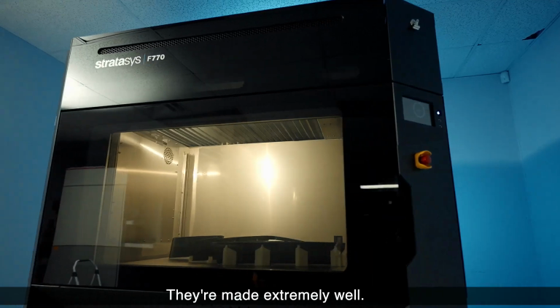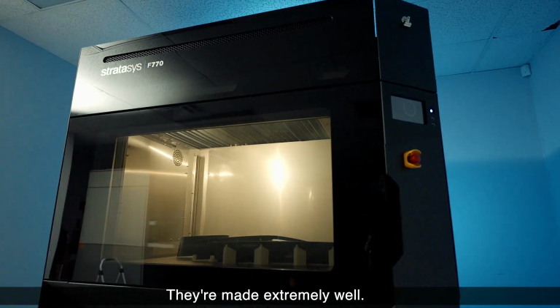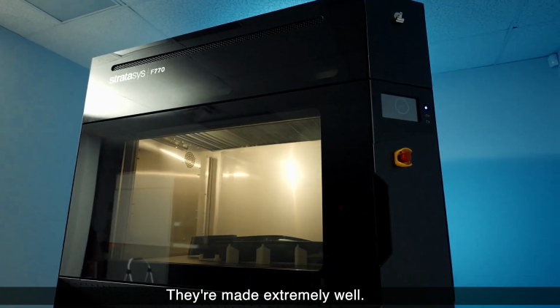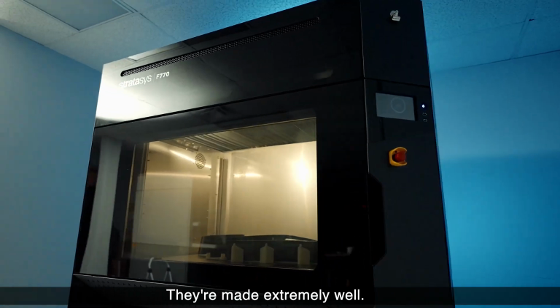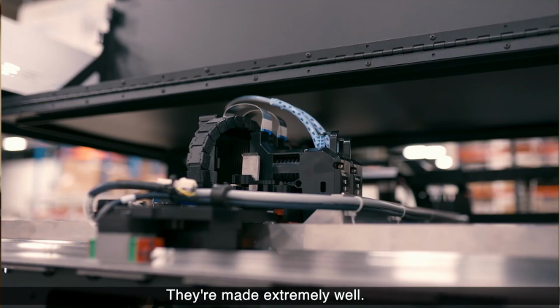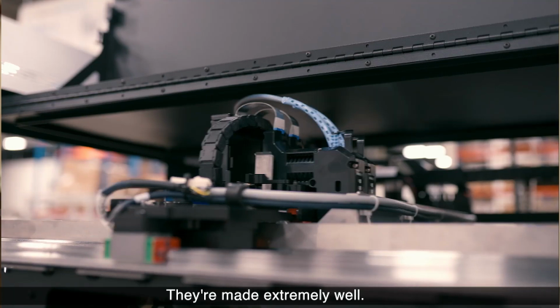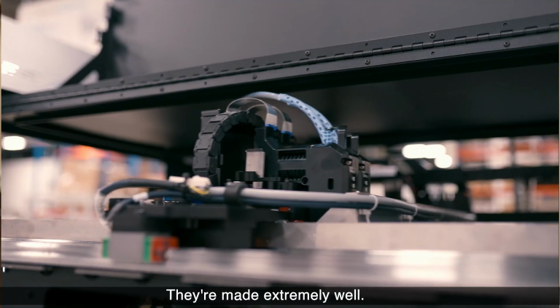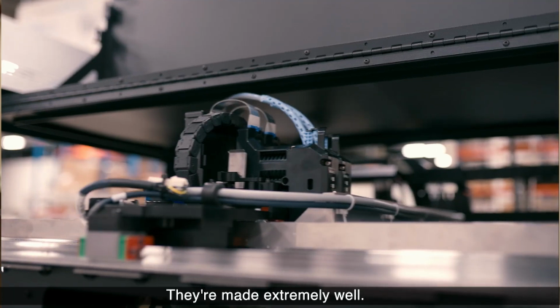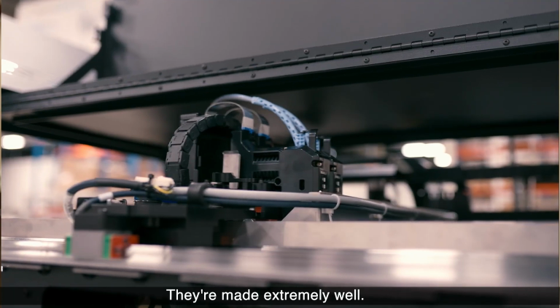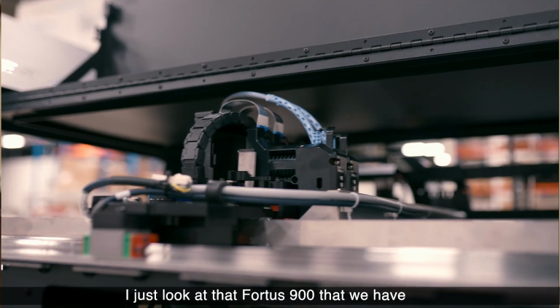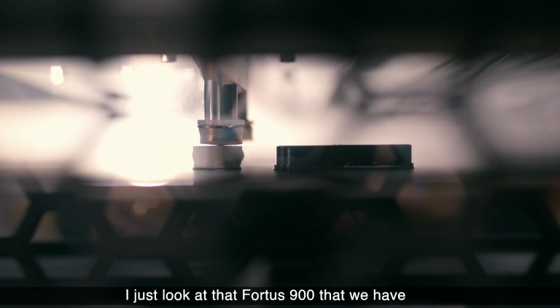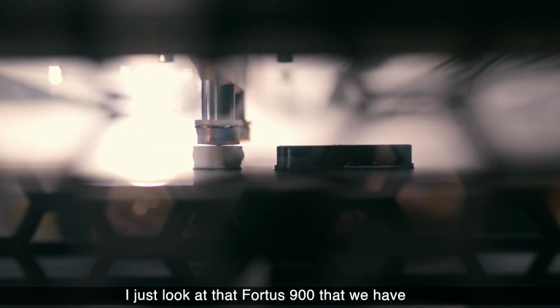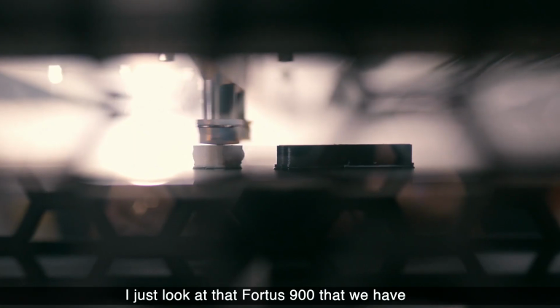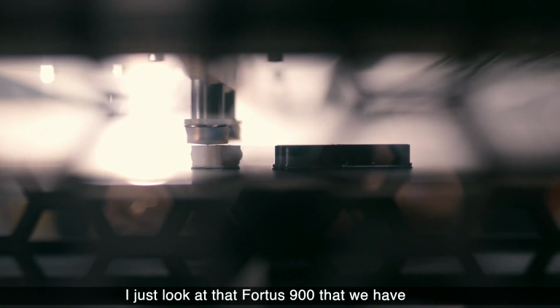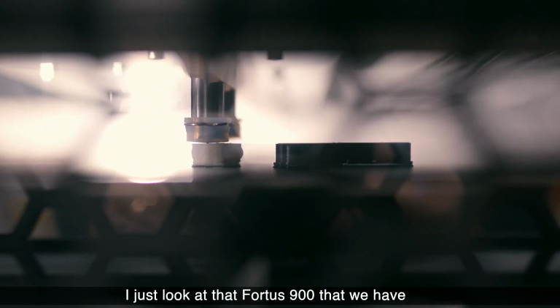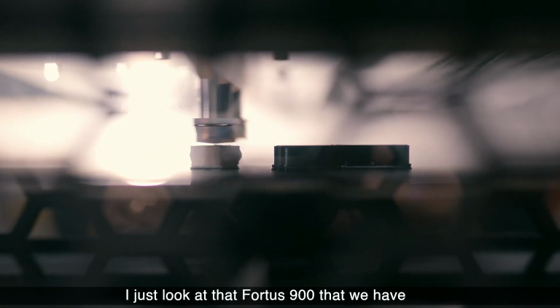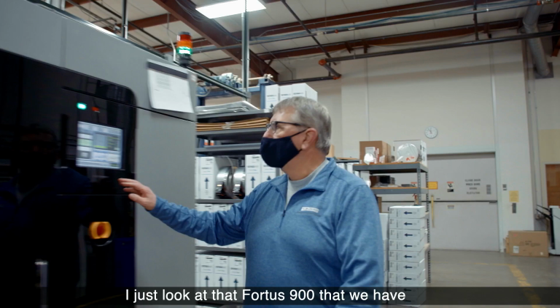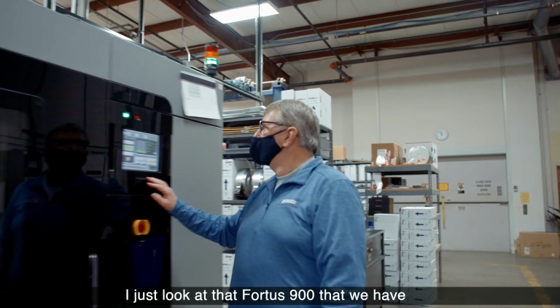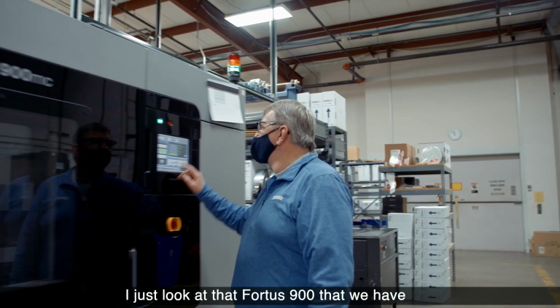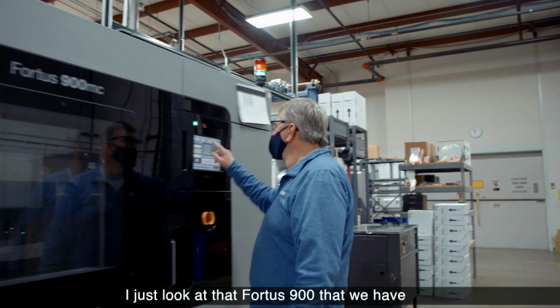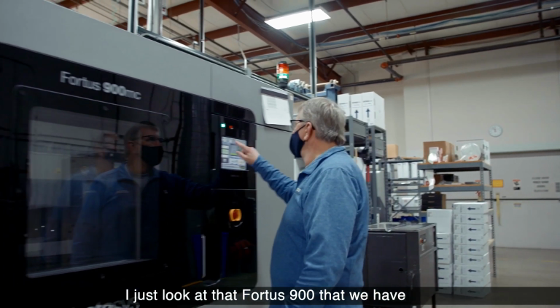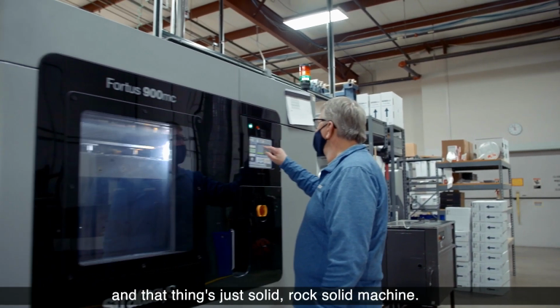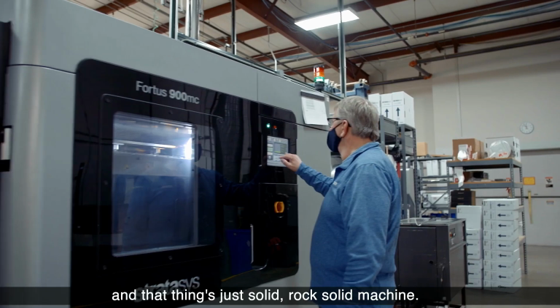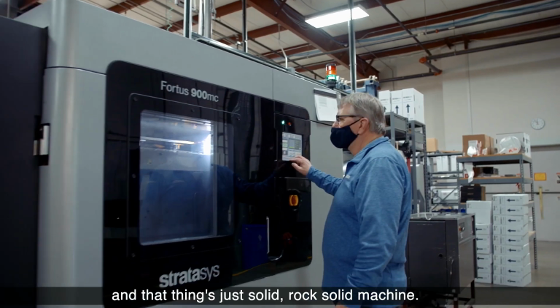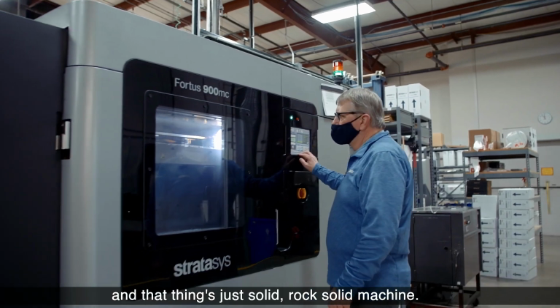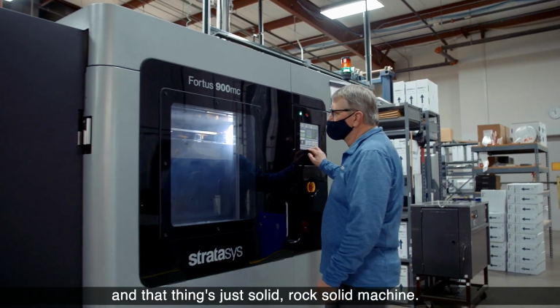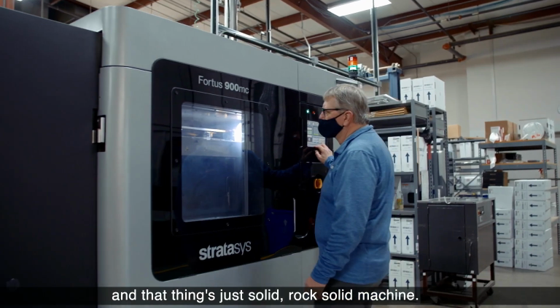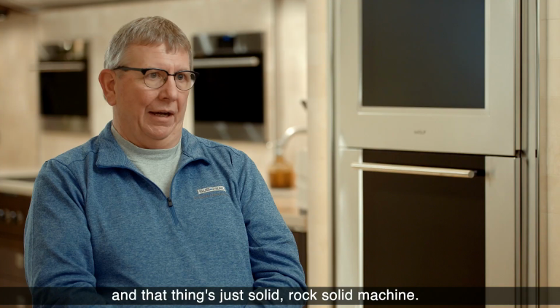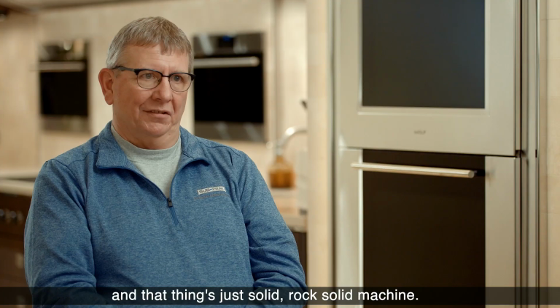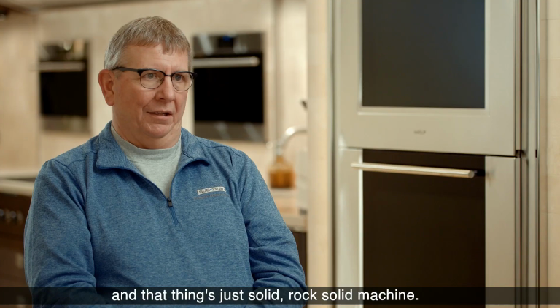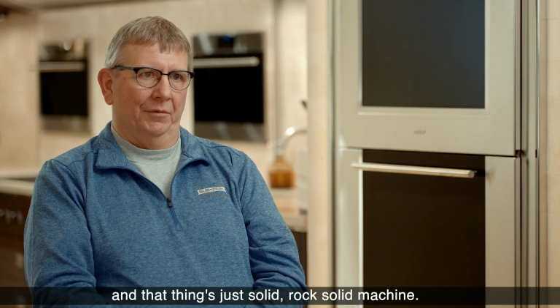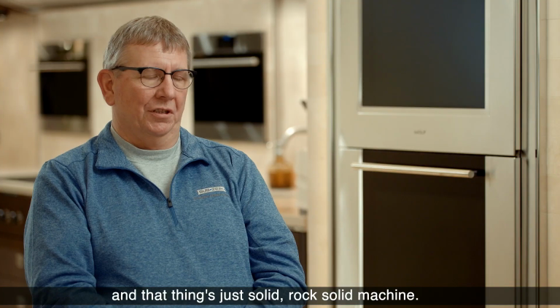They're made extremely well. I just look at that Fortus 900 that we have and that thing is just solid — rock solid machine.